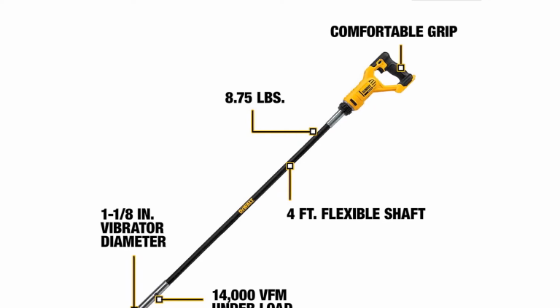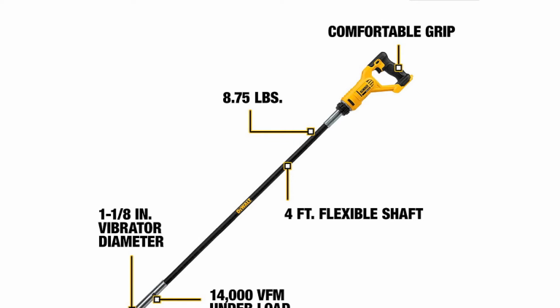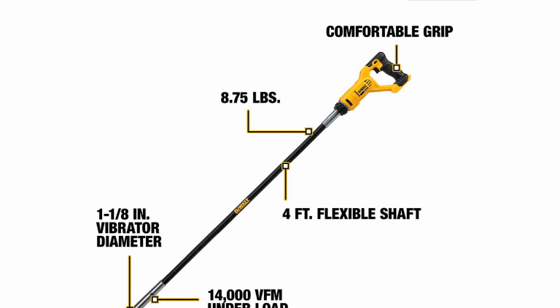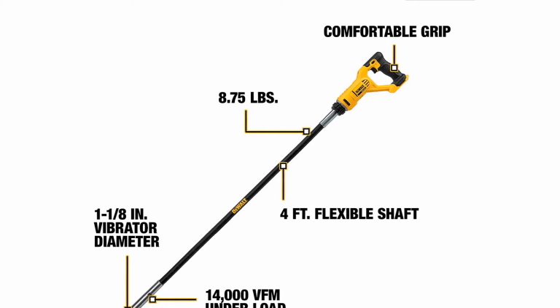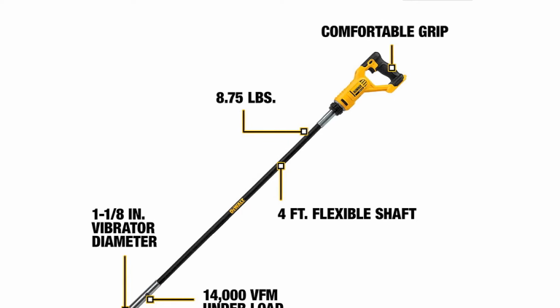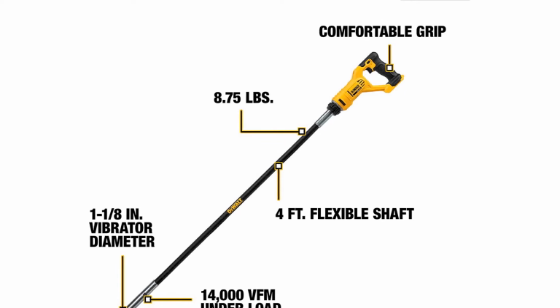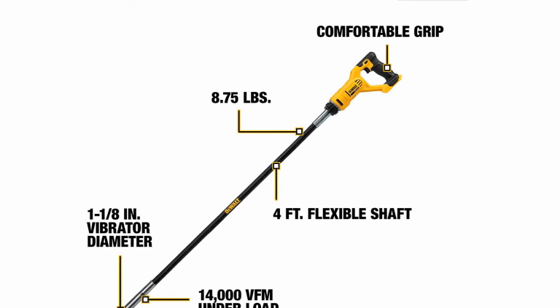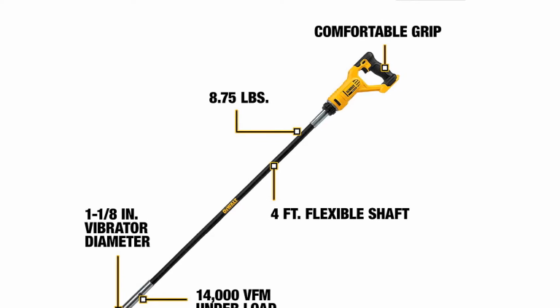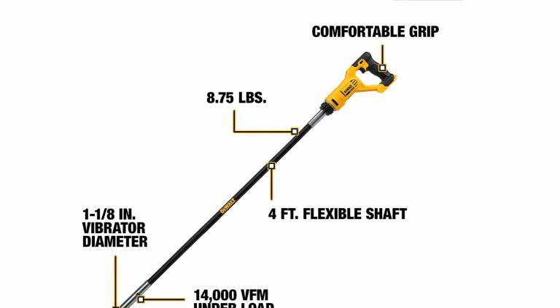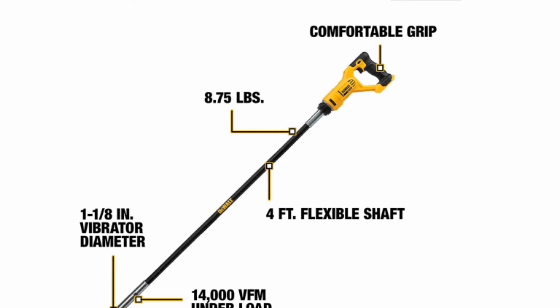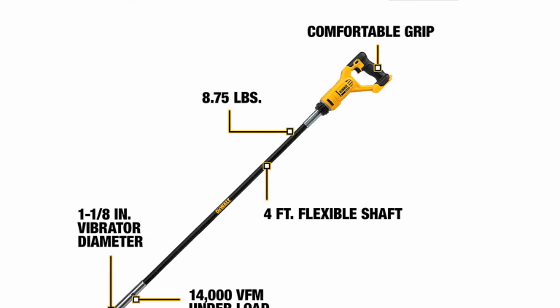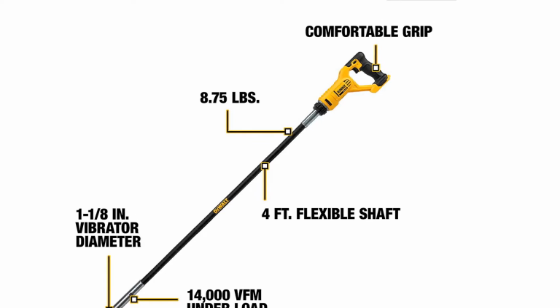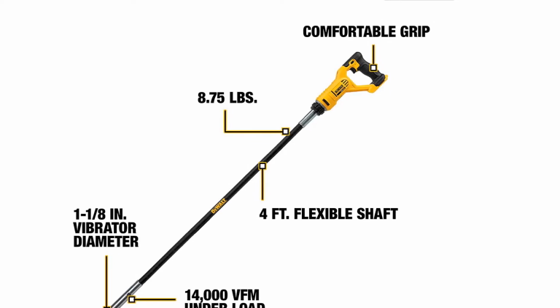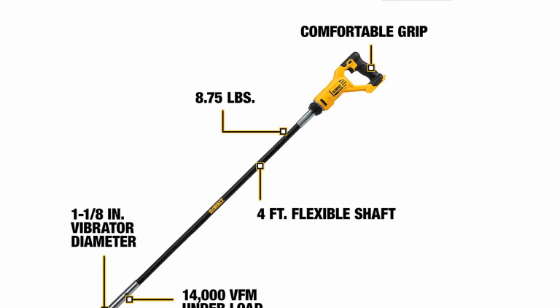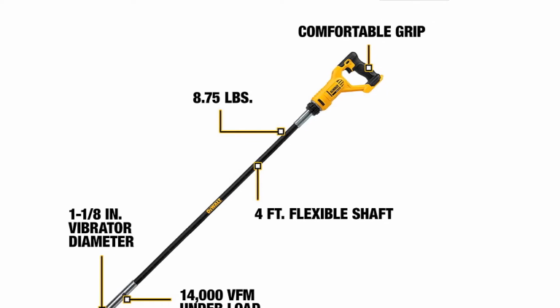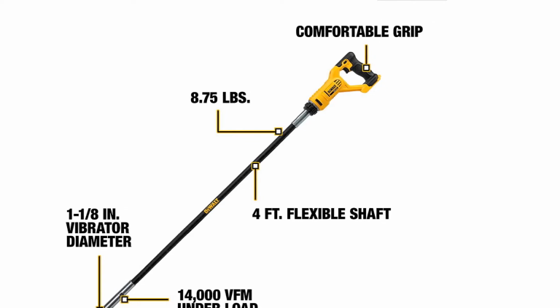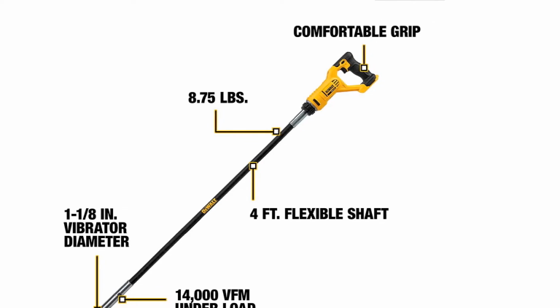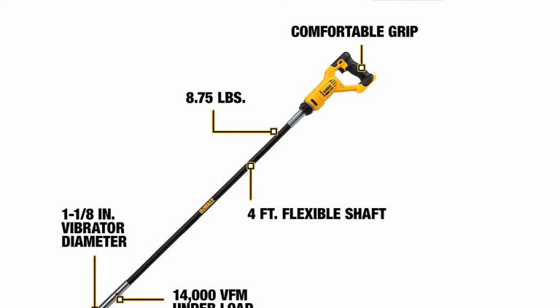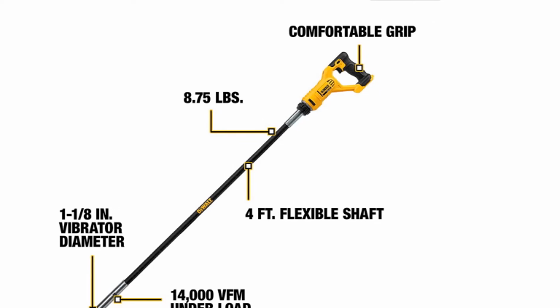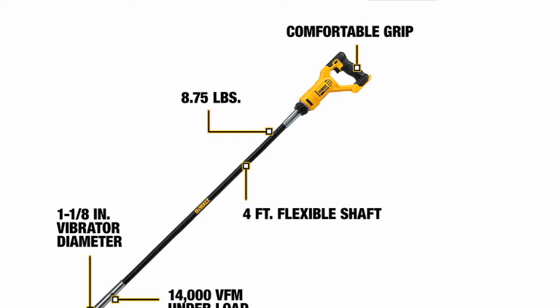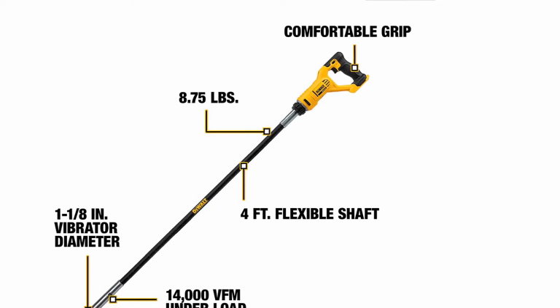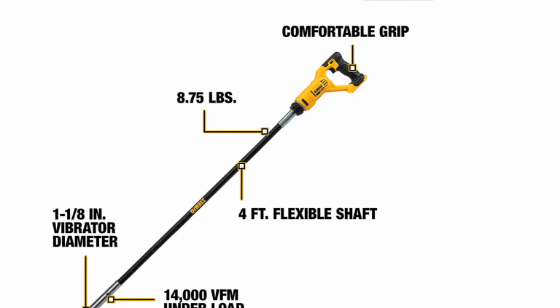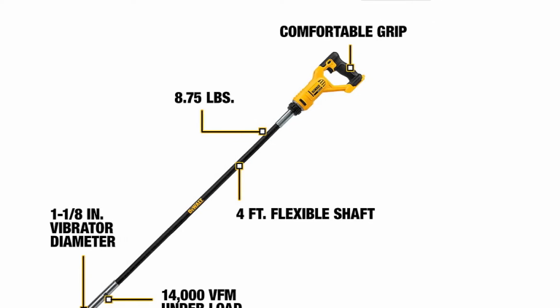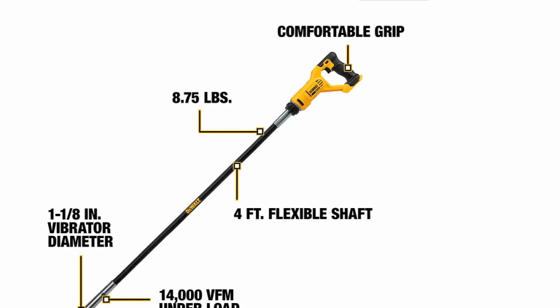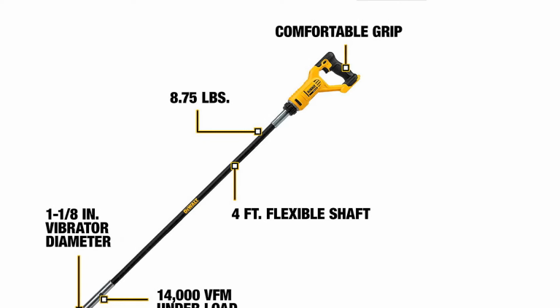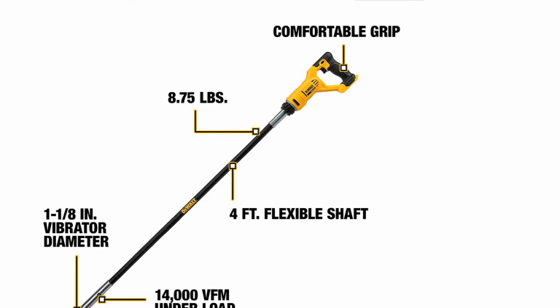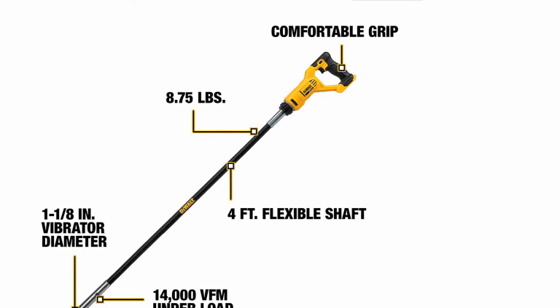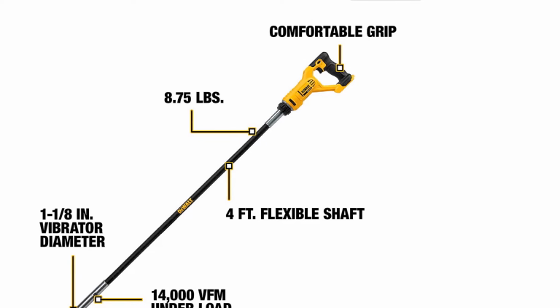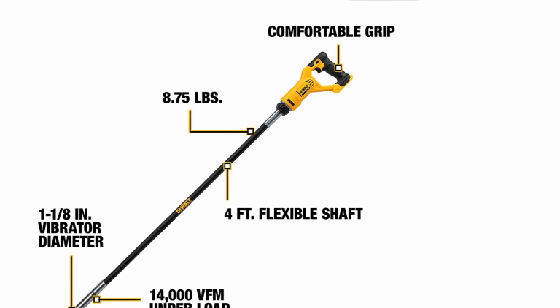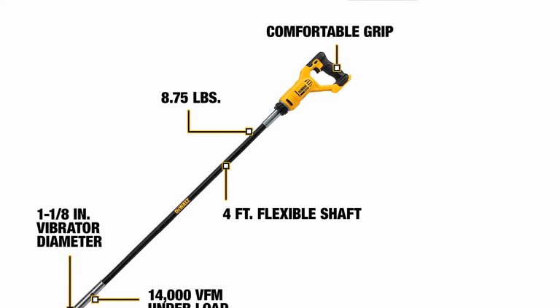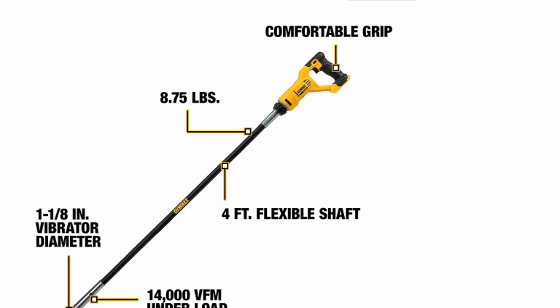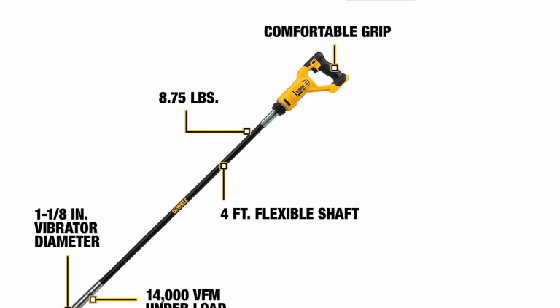You get a long 4-foot shaft with it that is adjustable and offers a diameter of 1⅛ inch for ease of use.